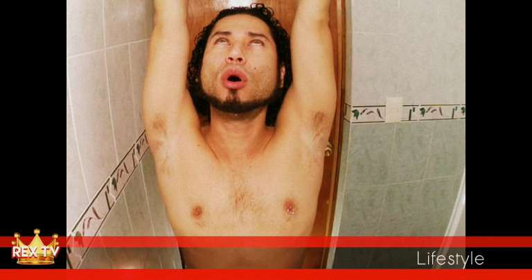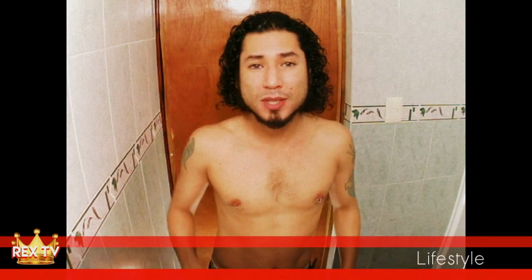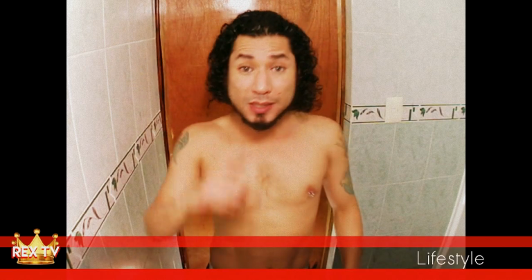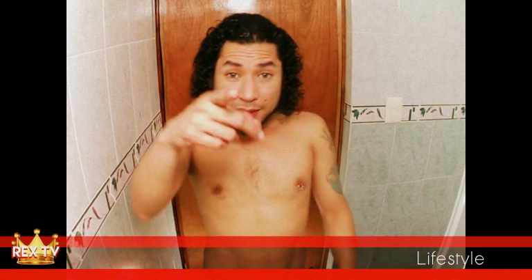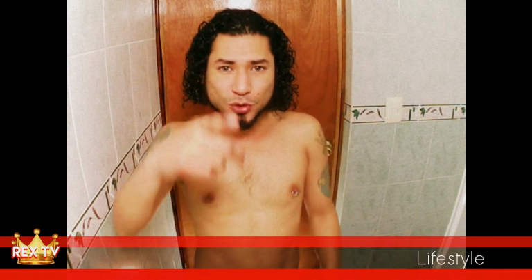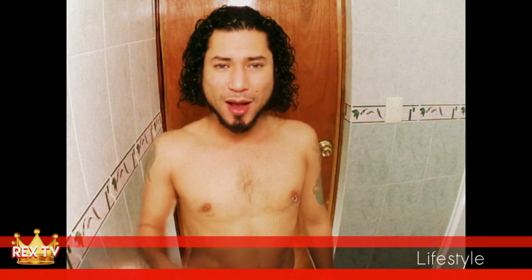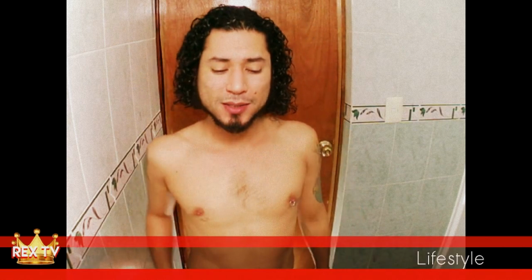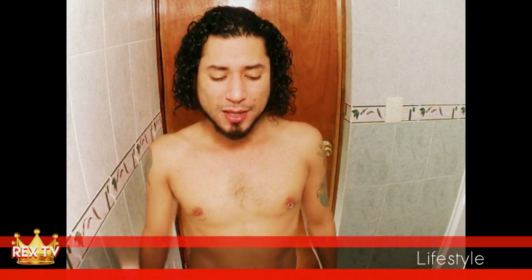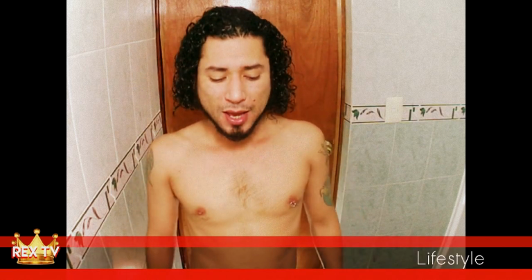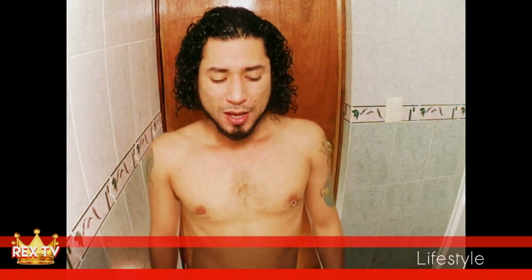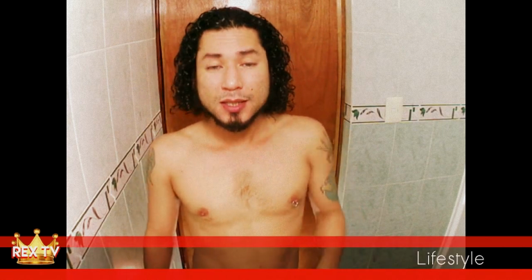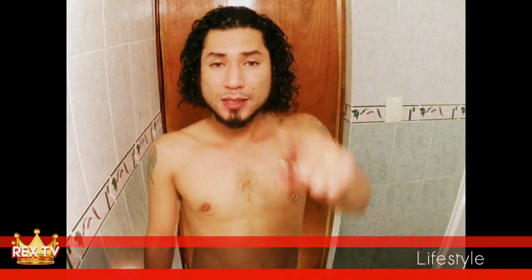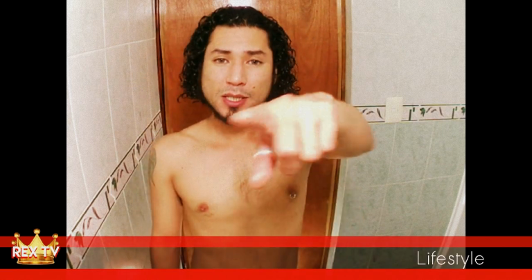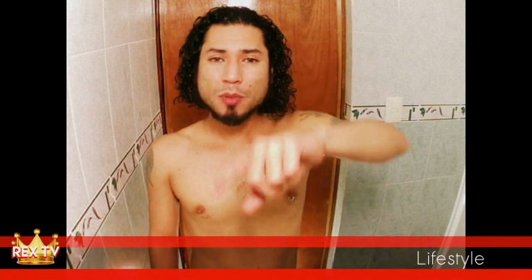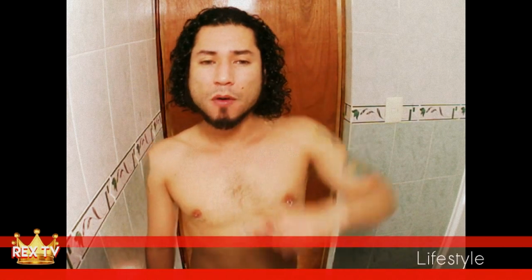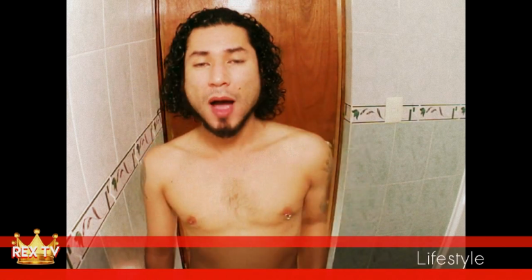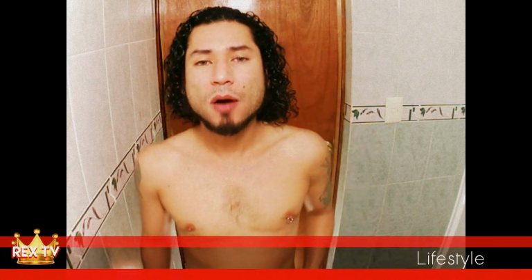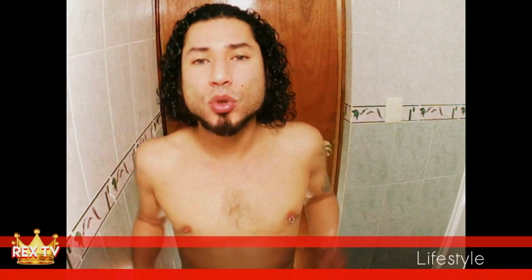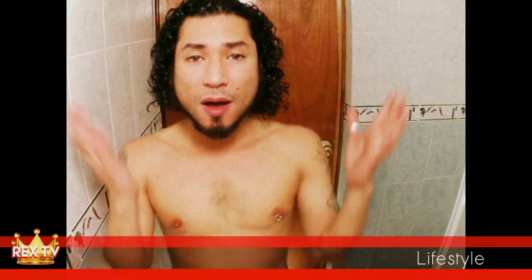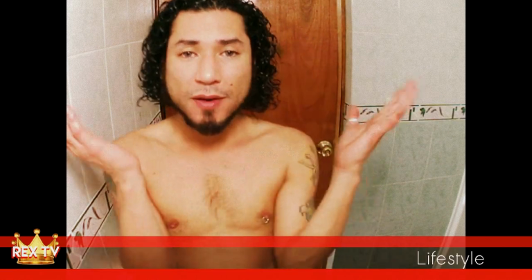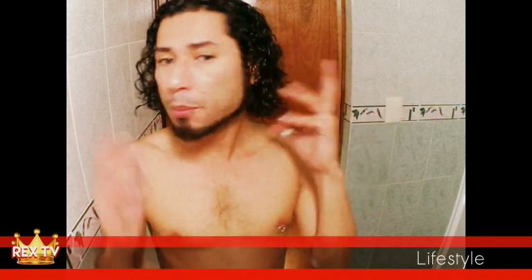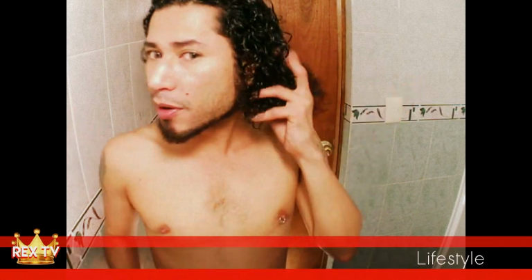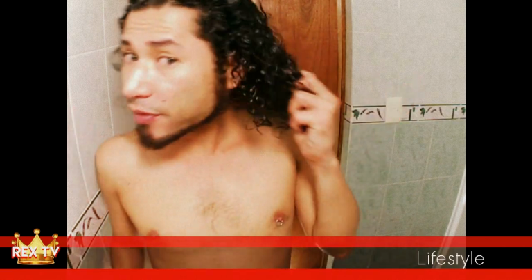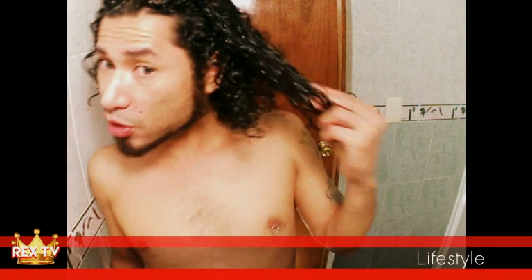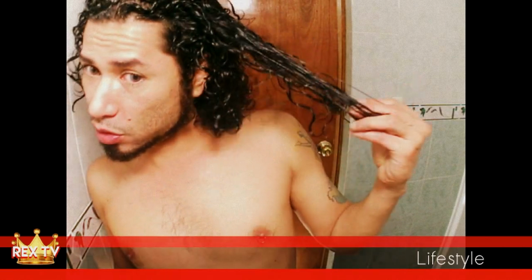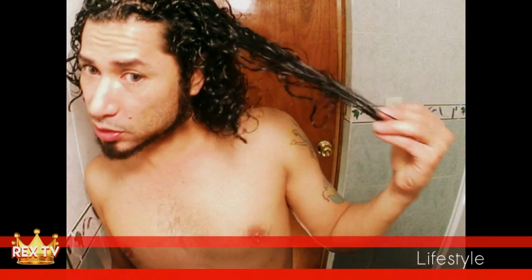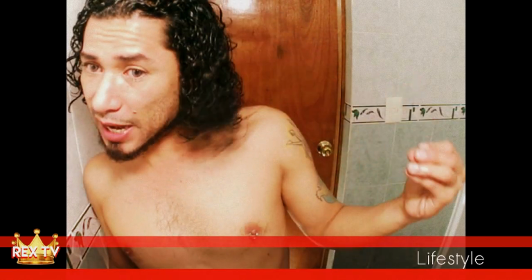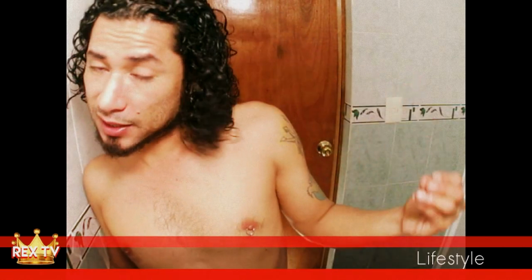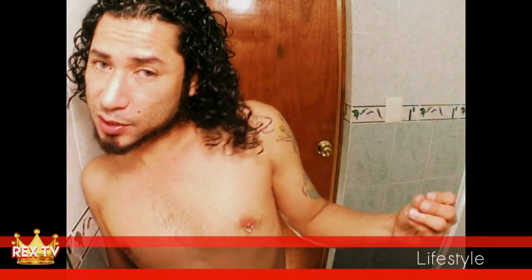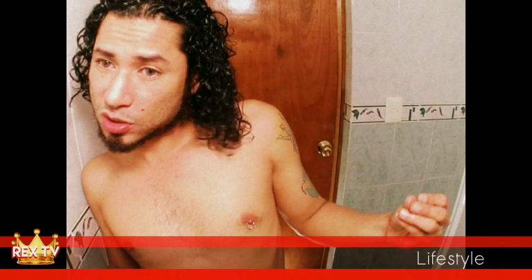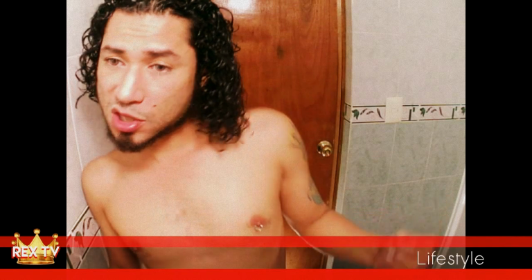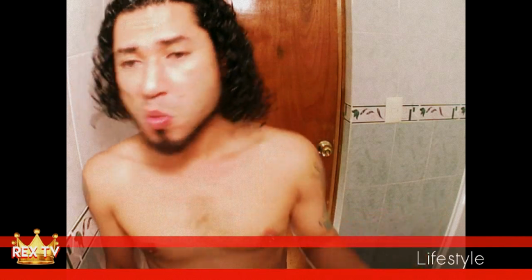That's it, you guys. This is a tip on how to have perfect curls, like this one. Perfect curls.